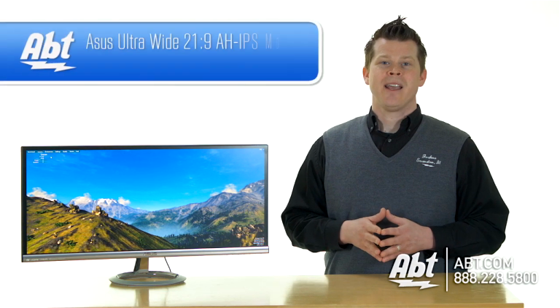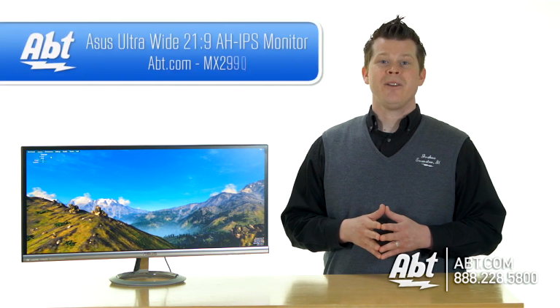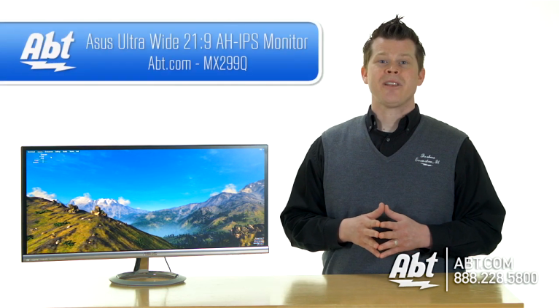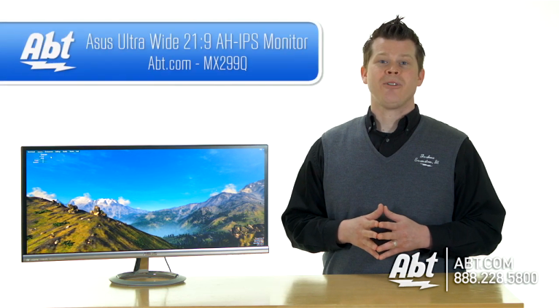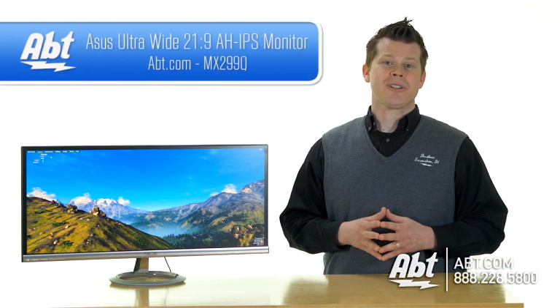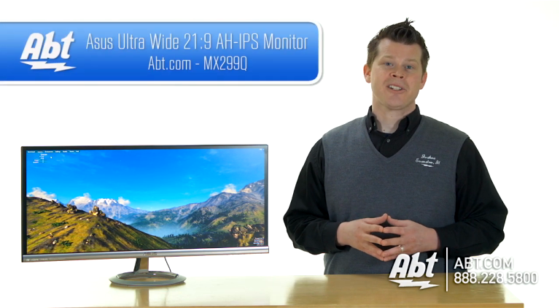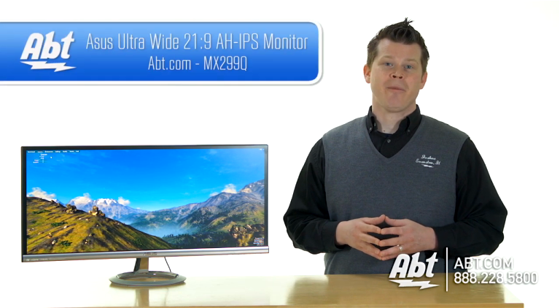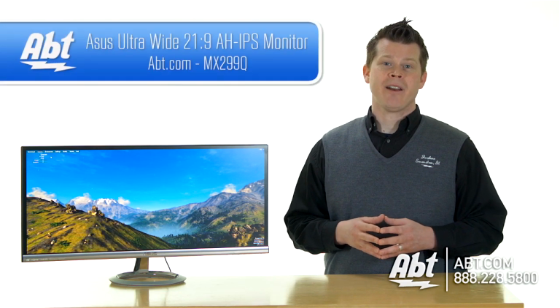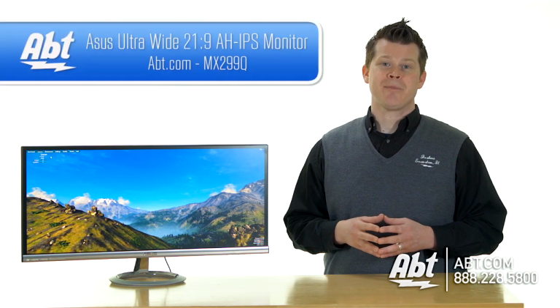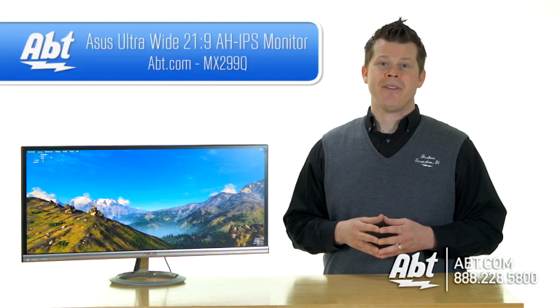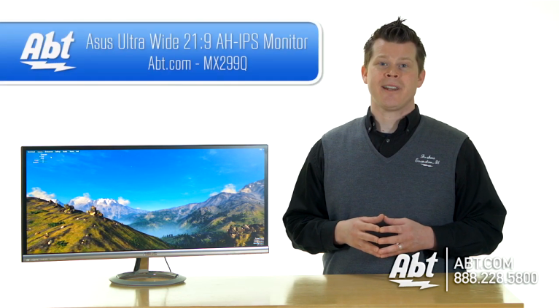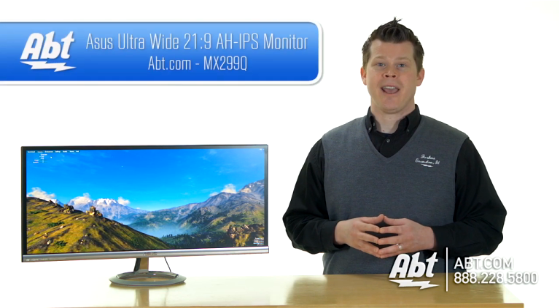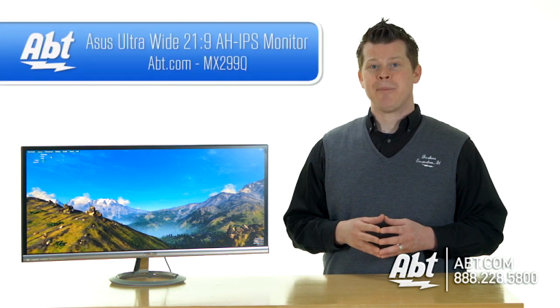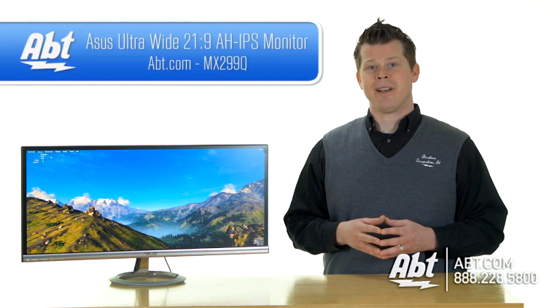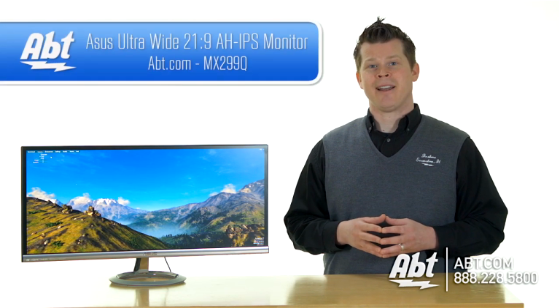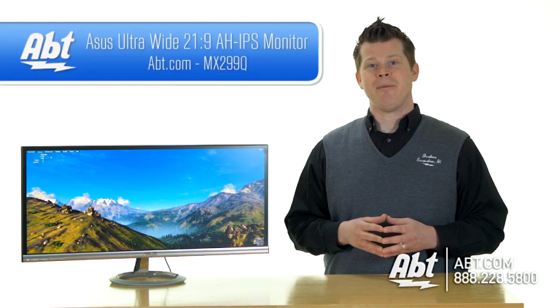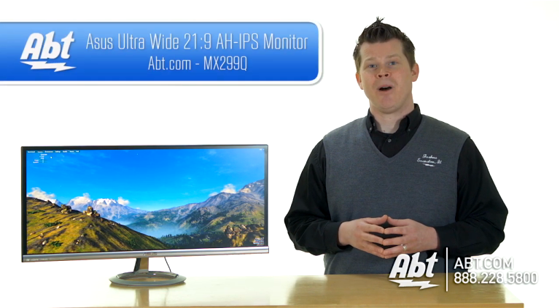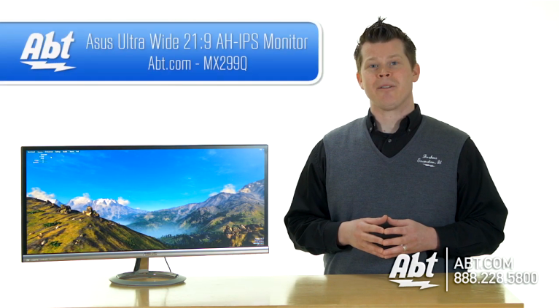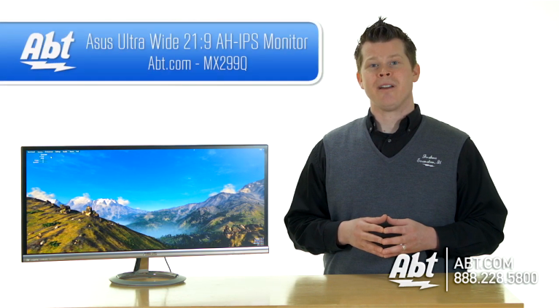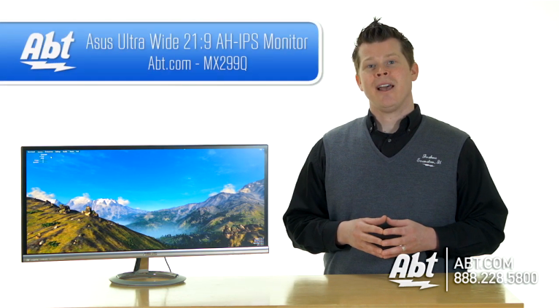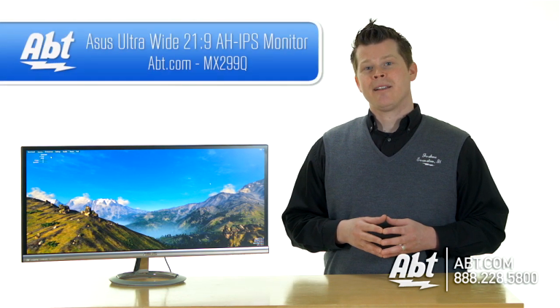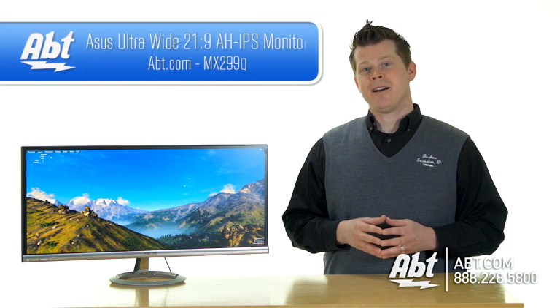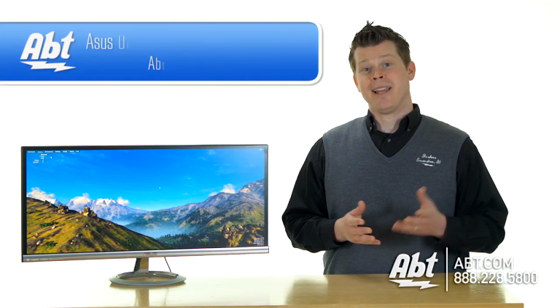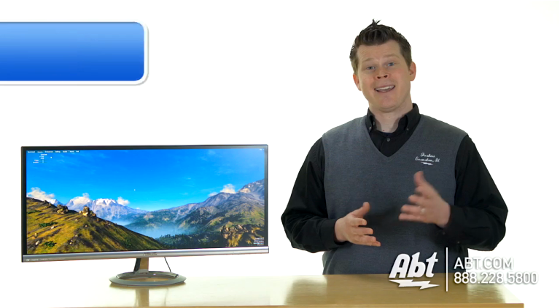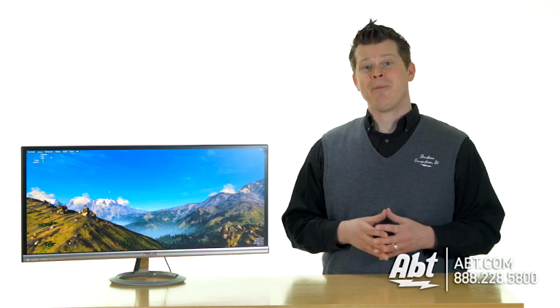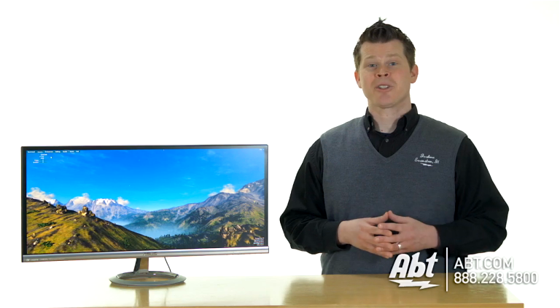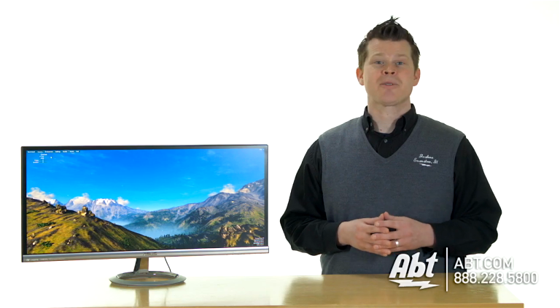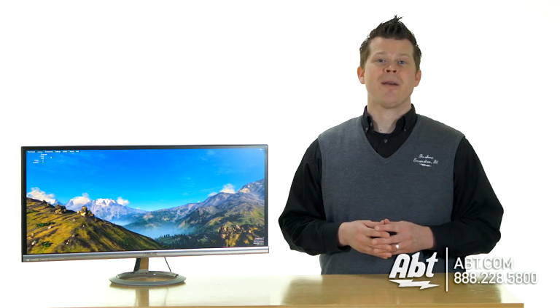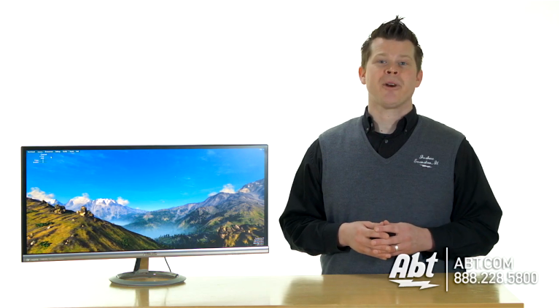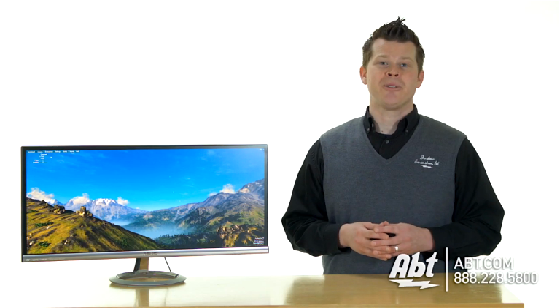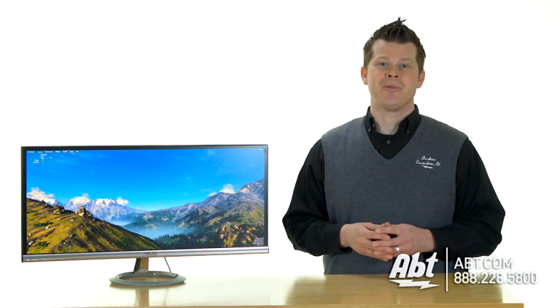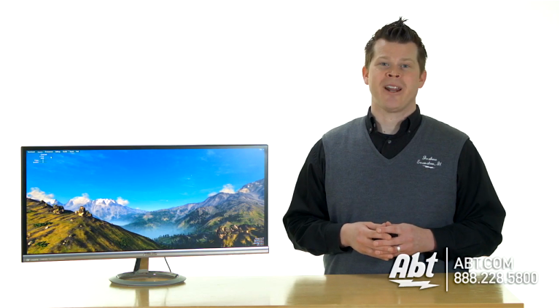You can see a full selection of monitors by visiting apt.com, and while you're there, comment or subscribe to our YouTube channel.